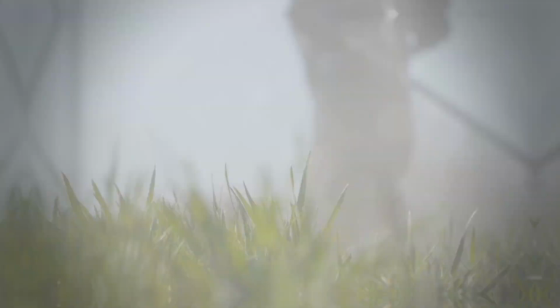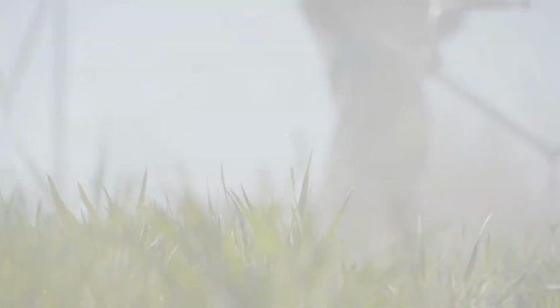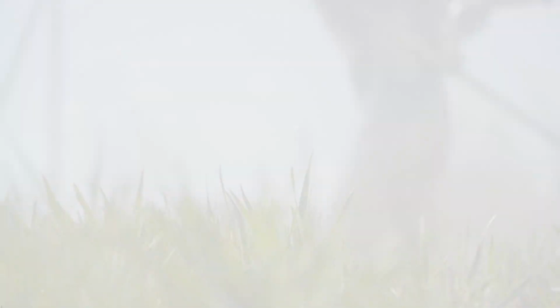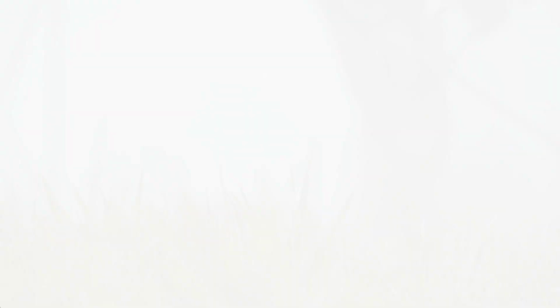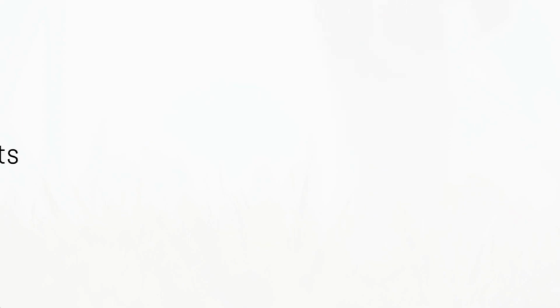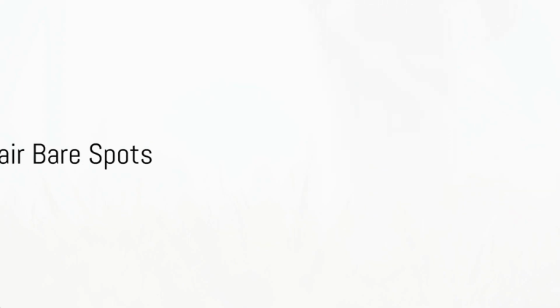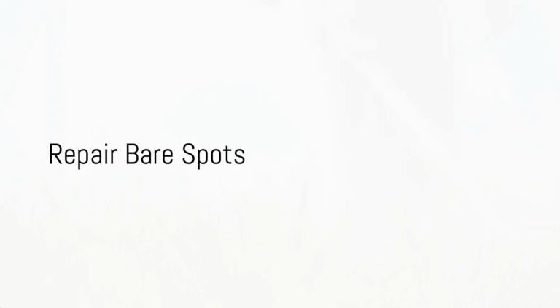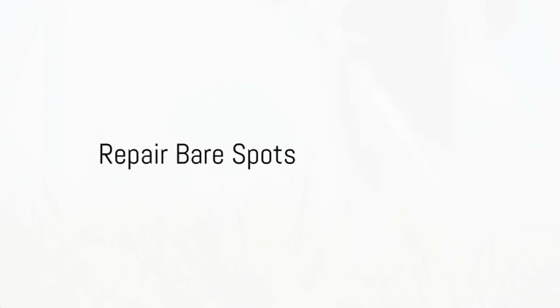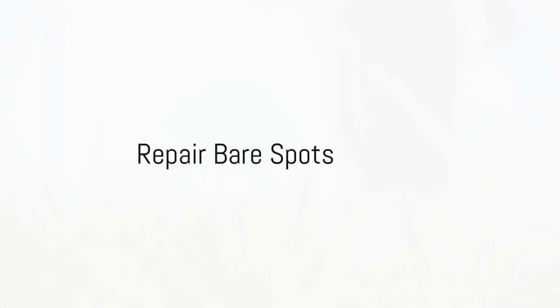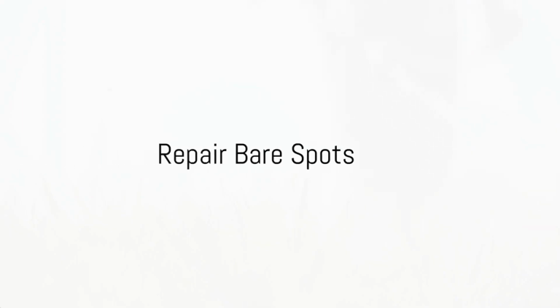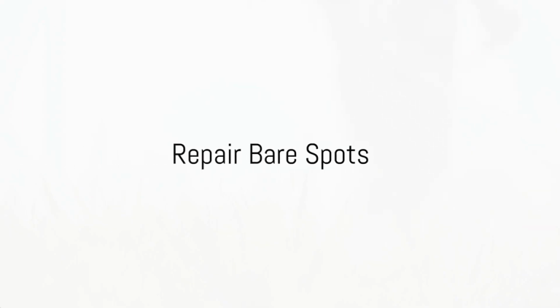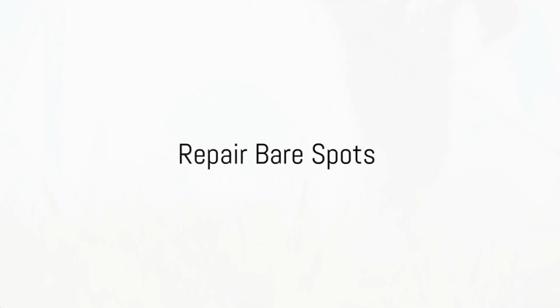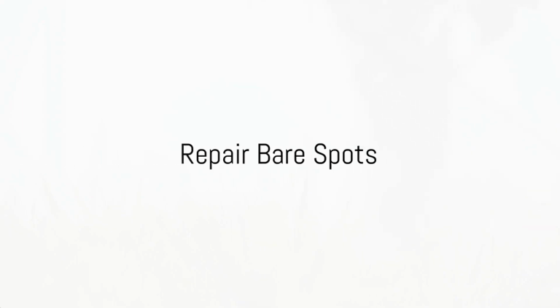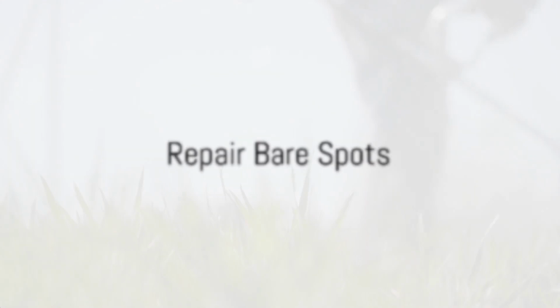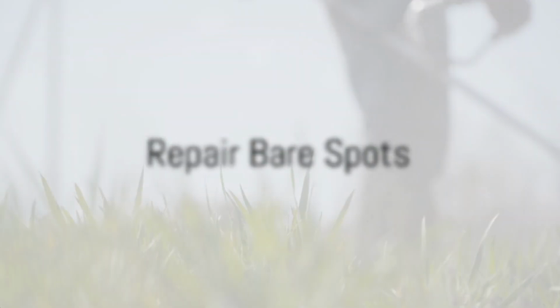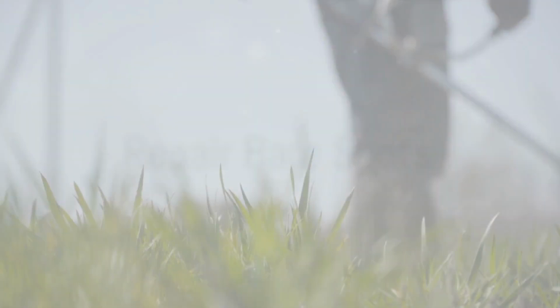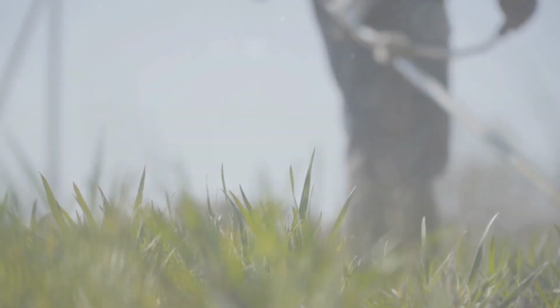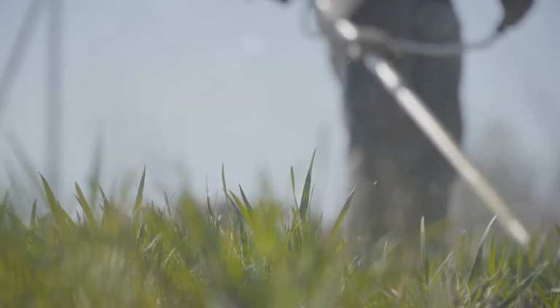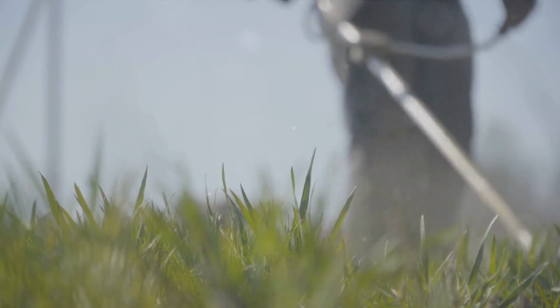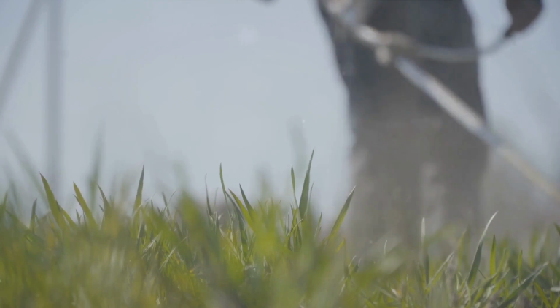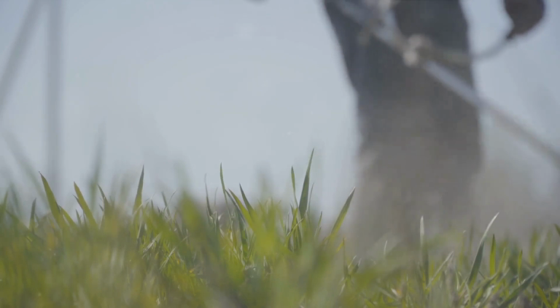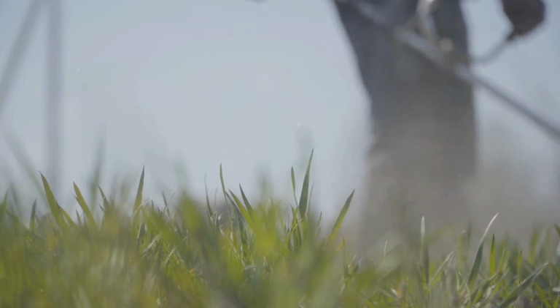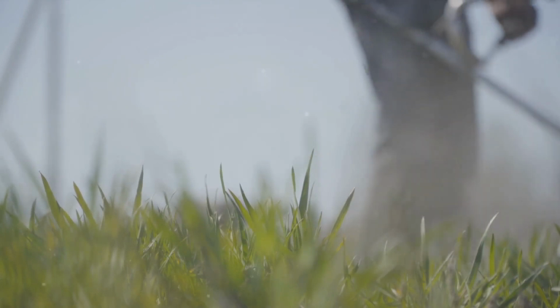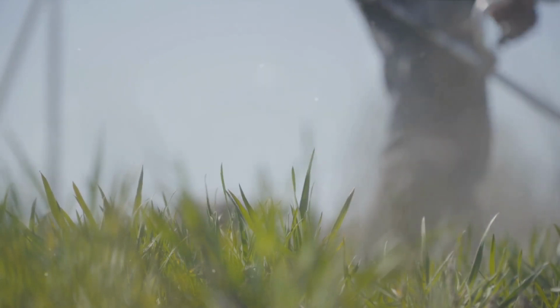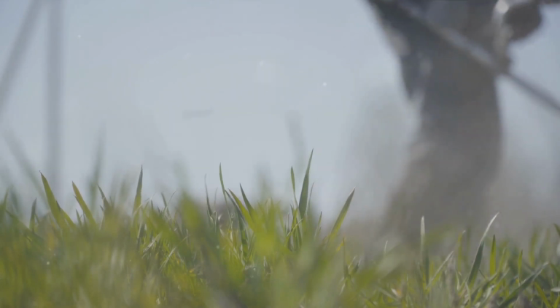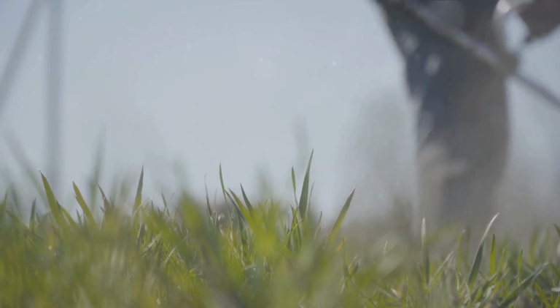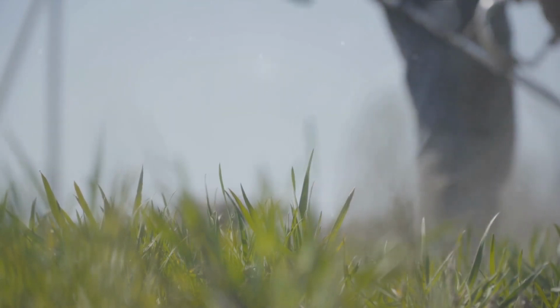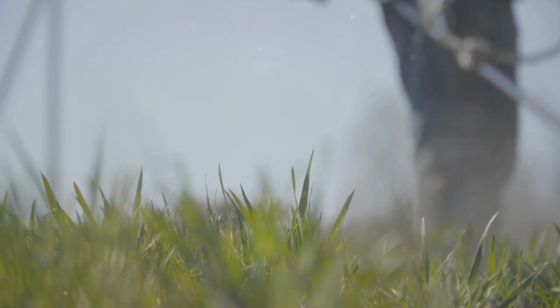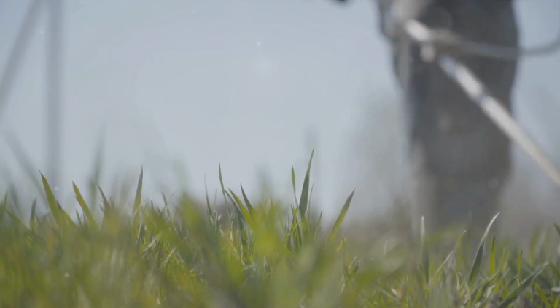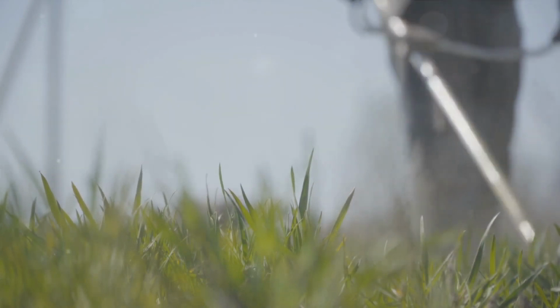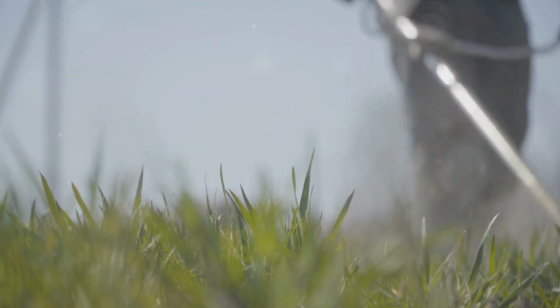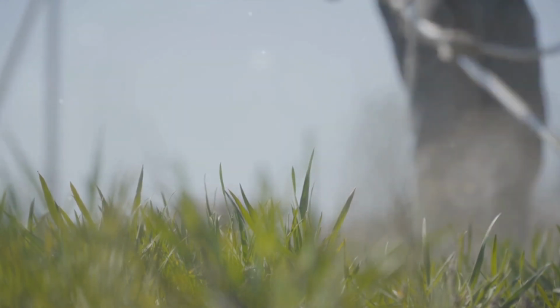The ninth step is to repair bare spots. Fall is an excellent time to patch these up with a mixture of grass seed, soil, and compost.